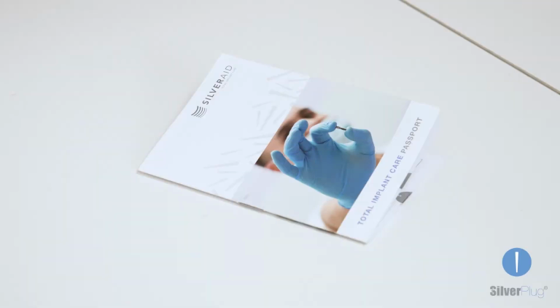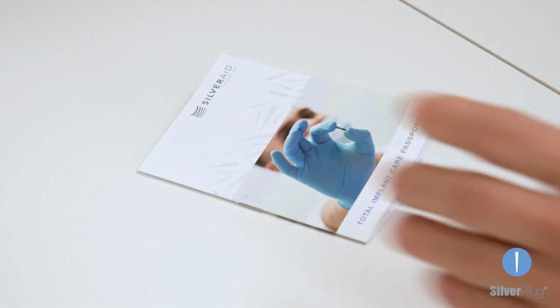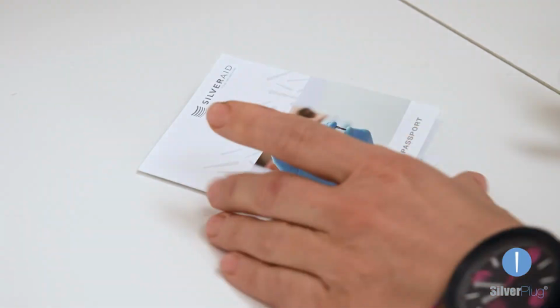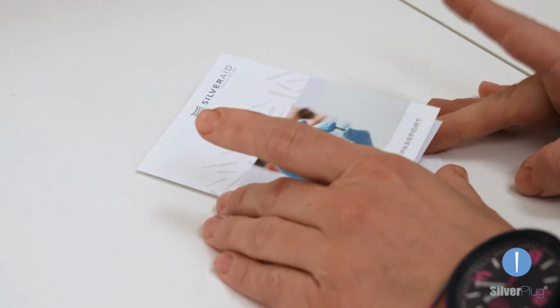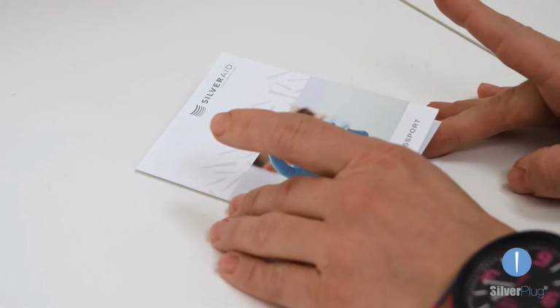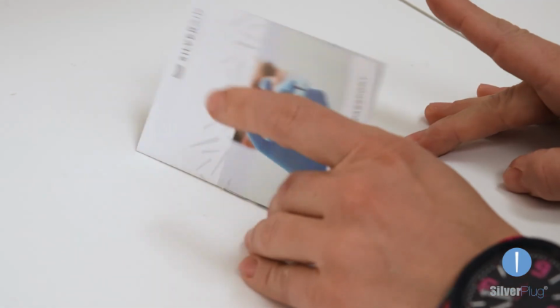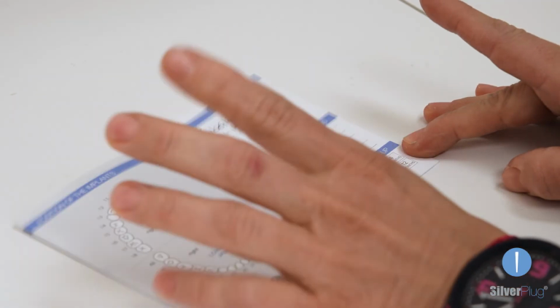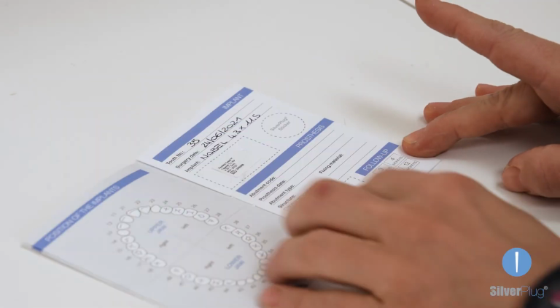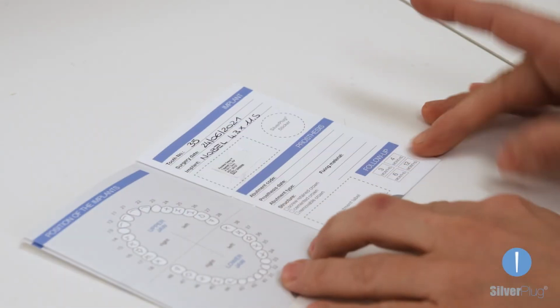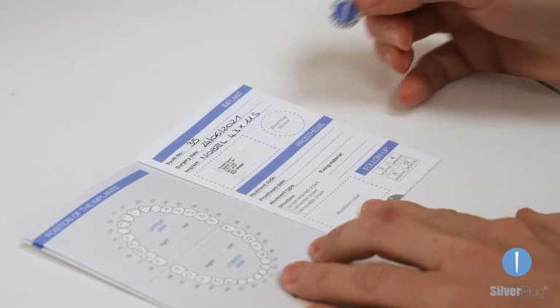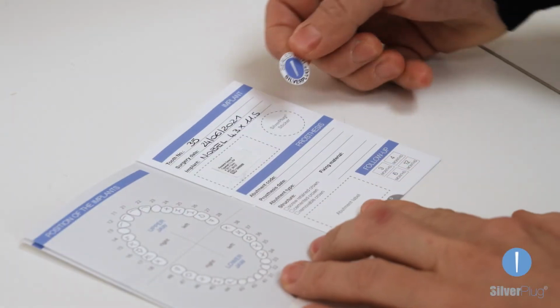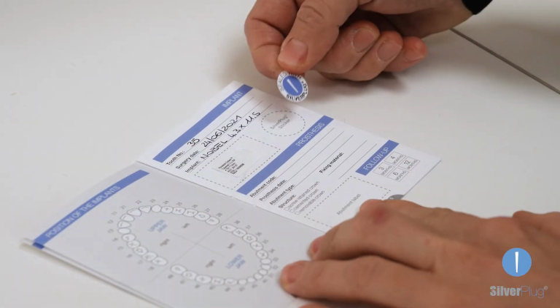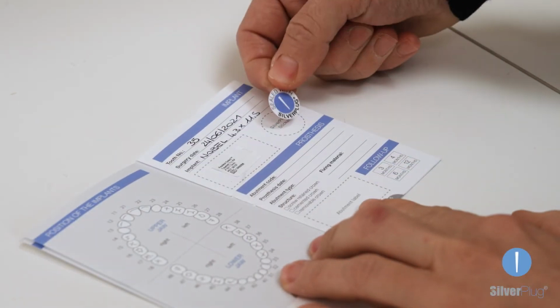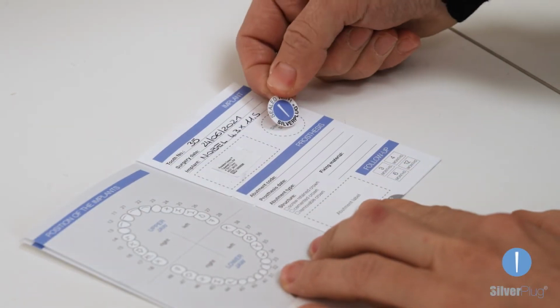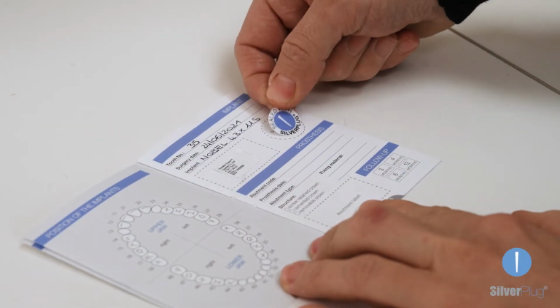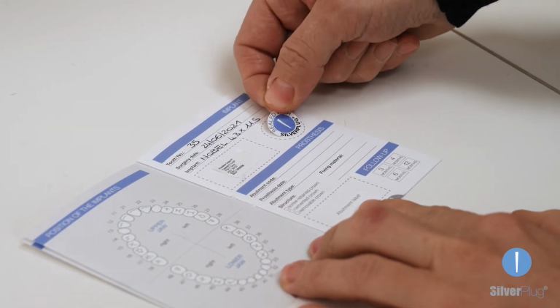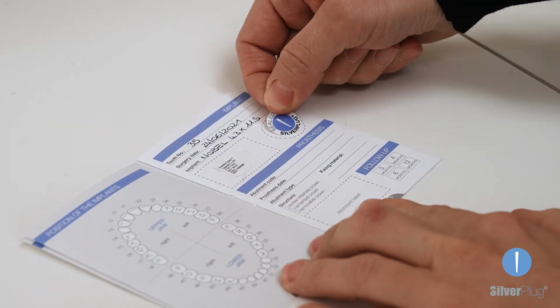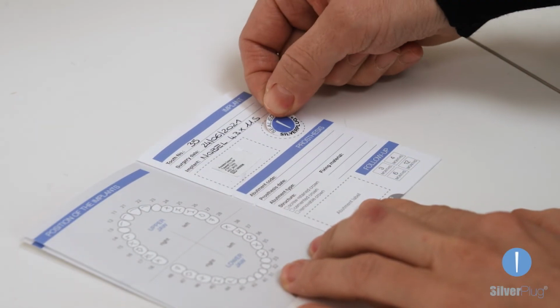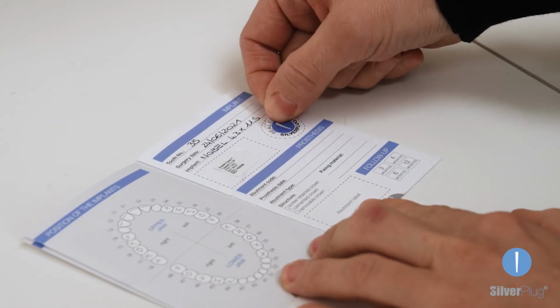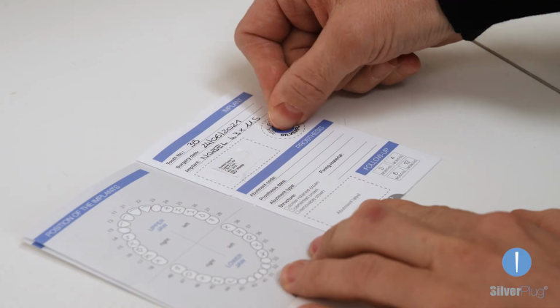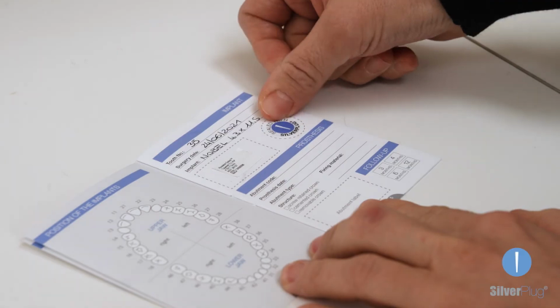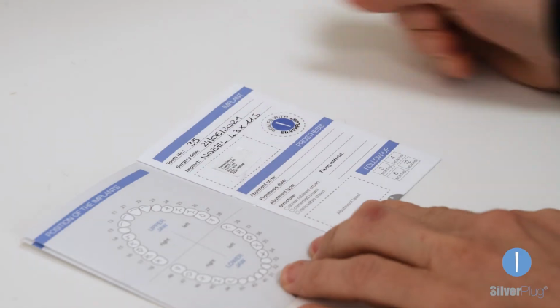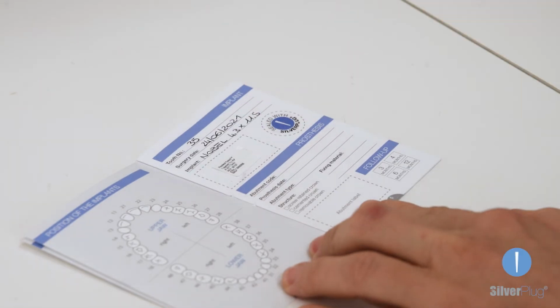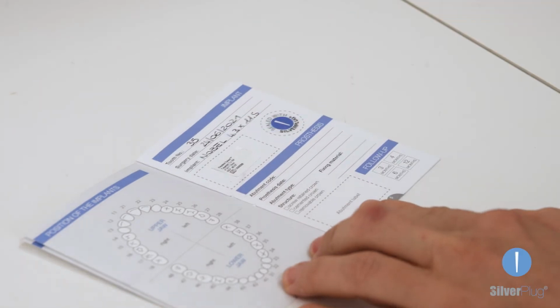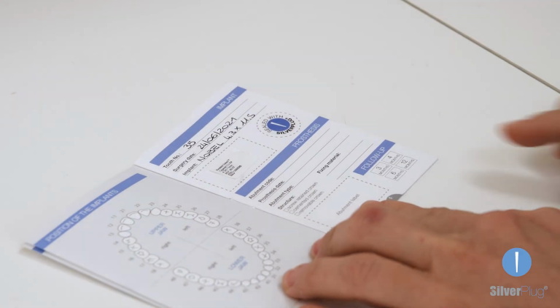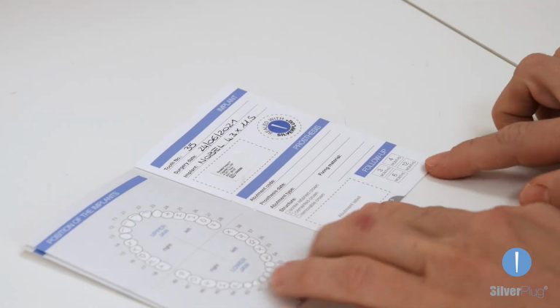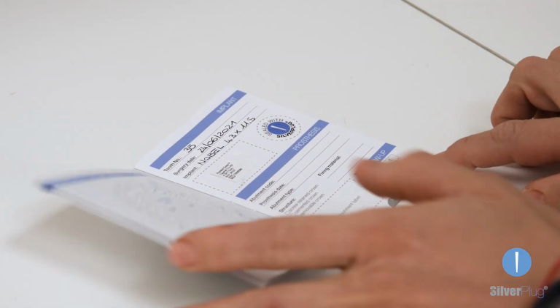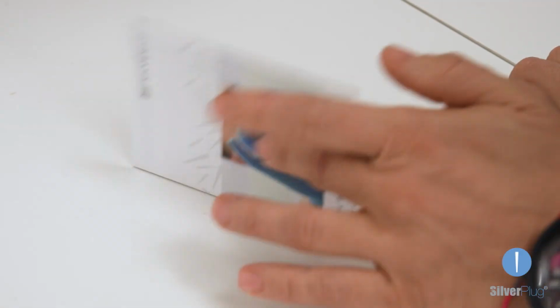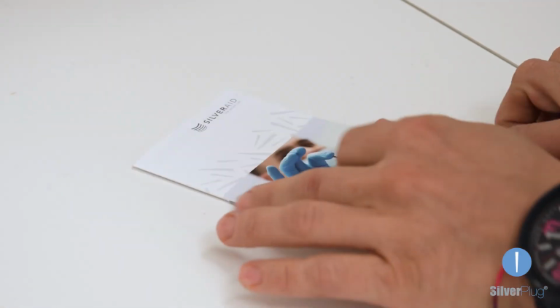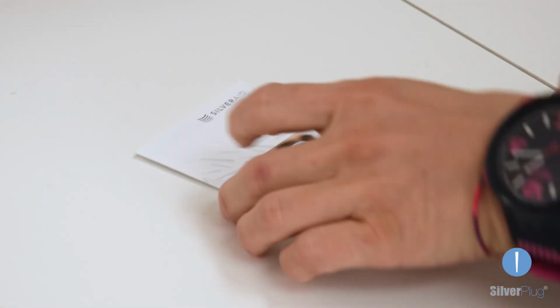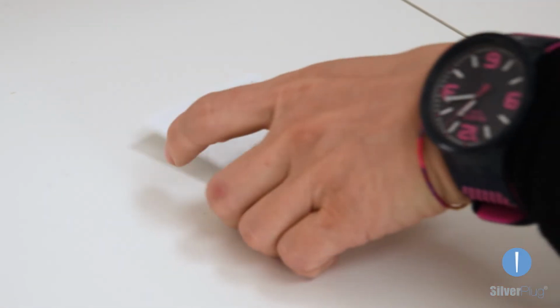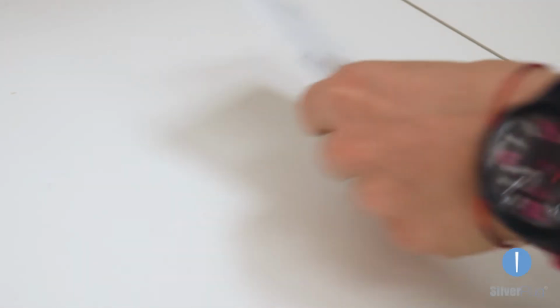Remember to certify the use of Silverplug by affixing the dedicated sticker on the implant passport to be handed out to the patient.